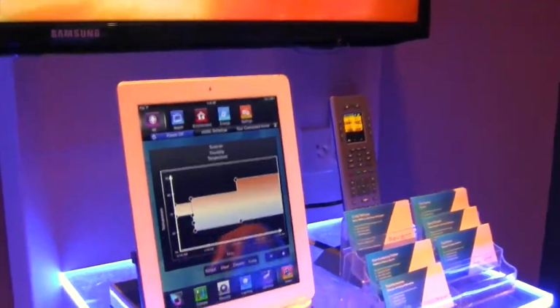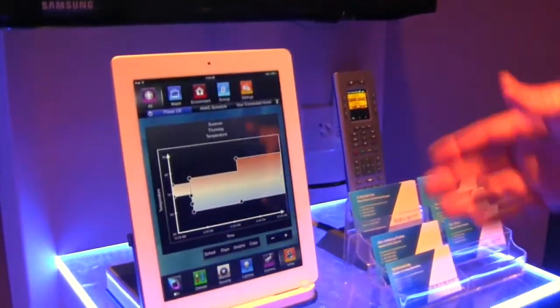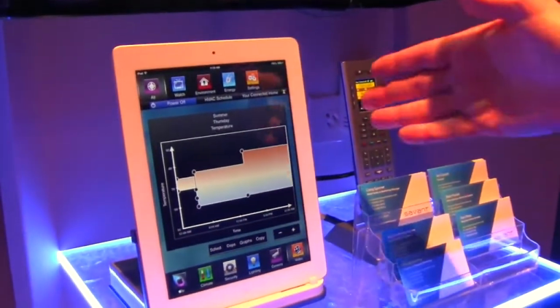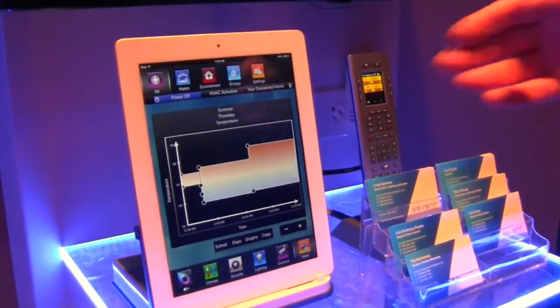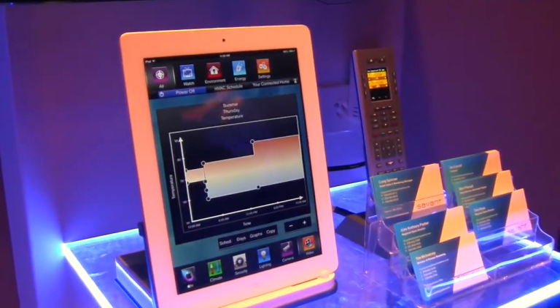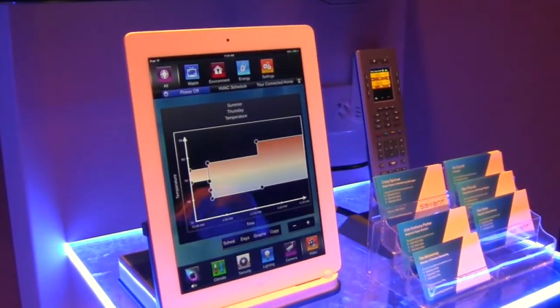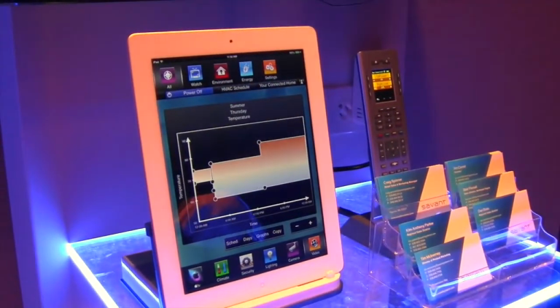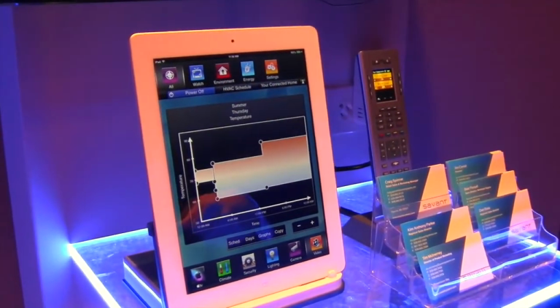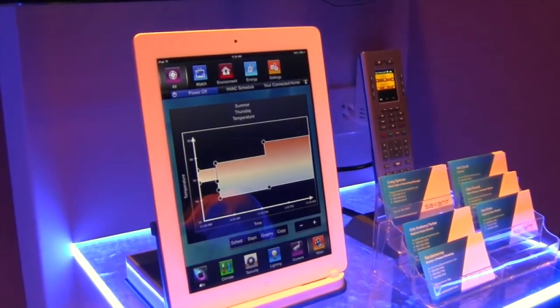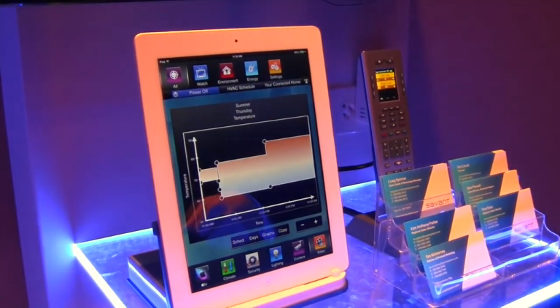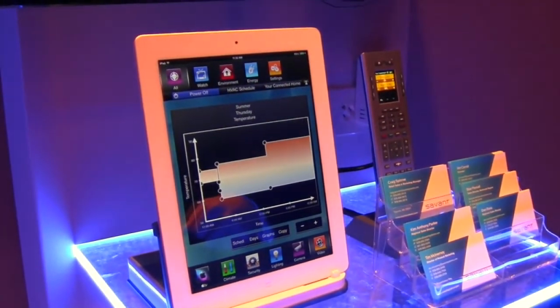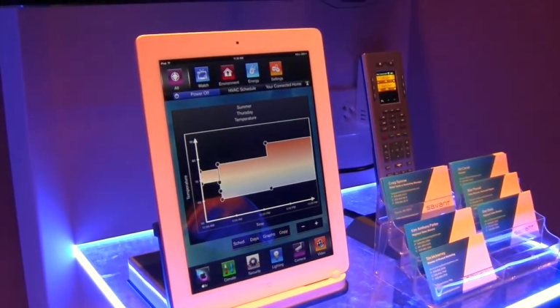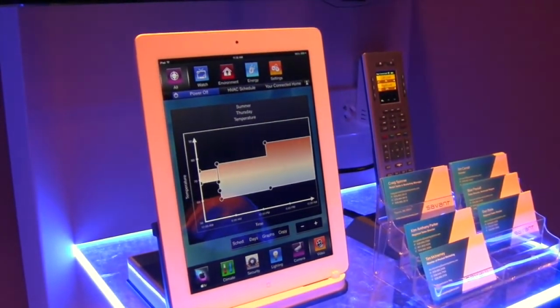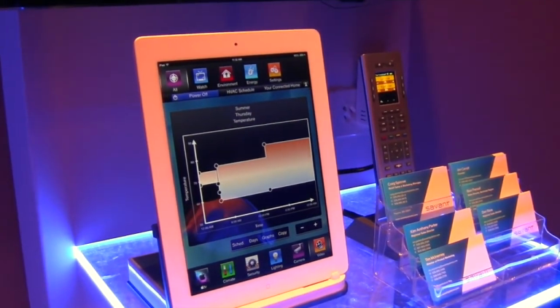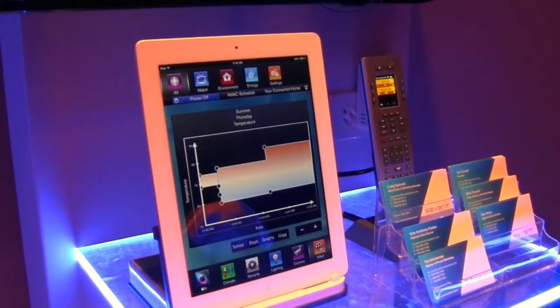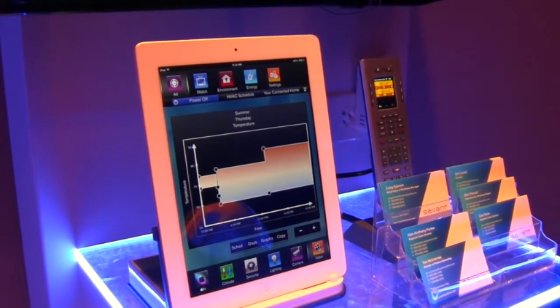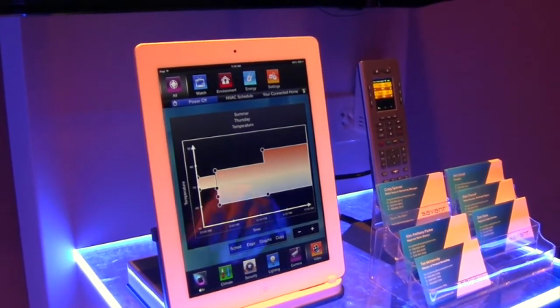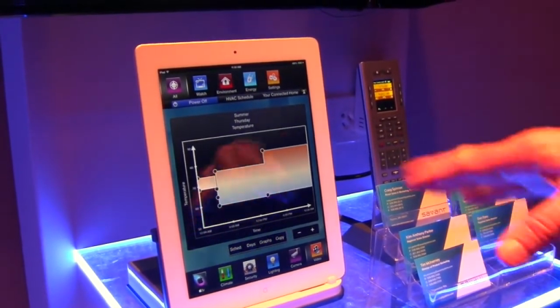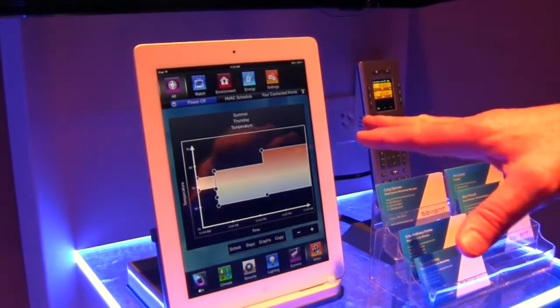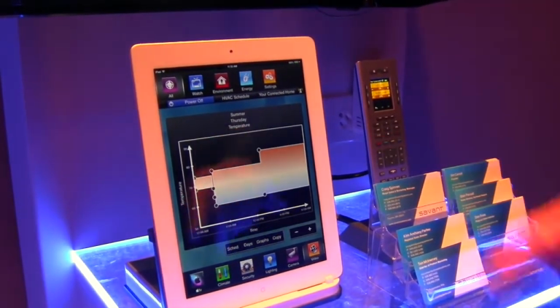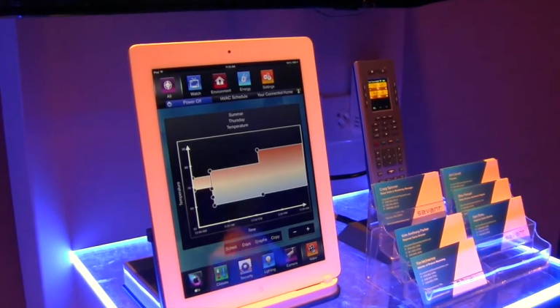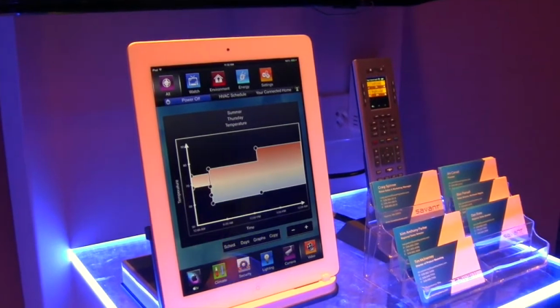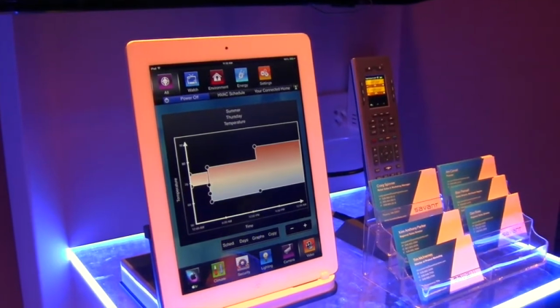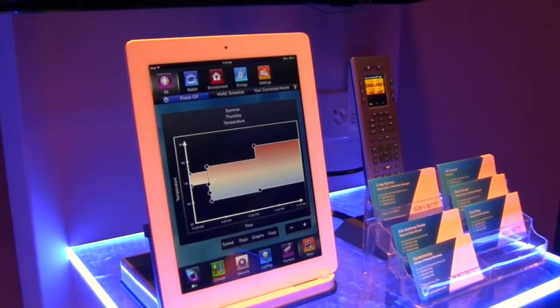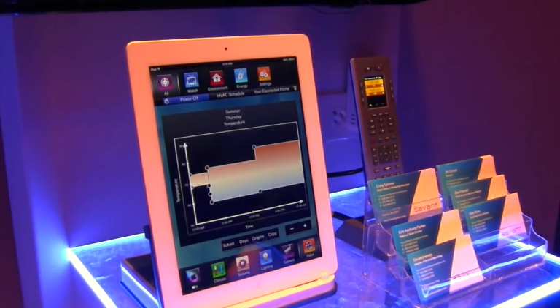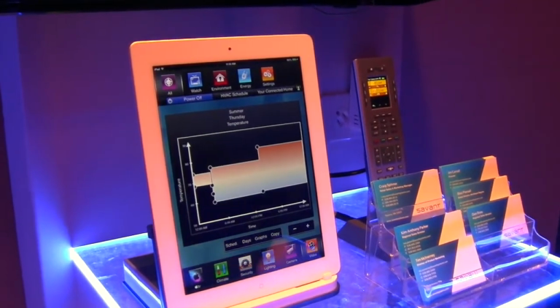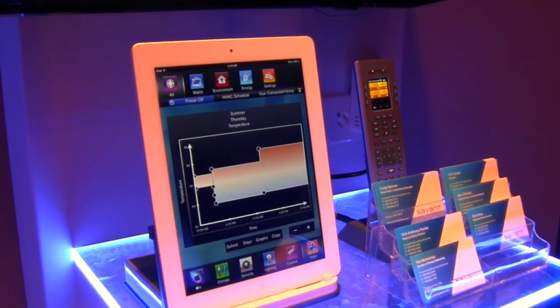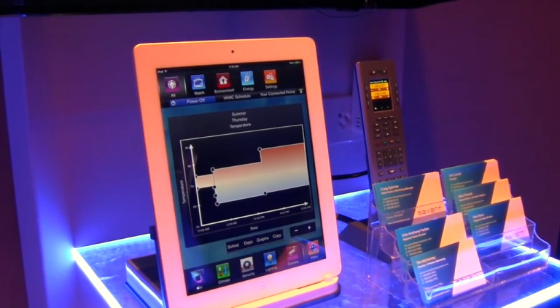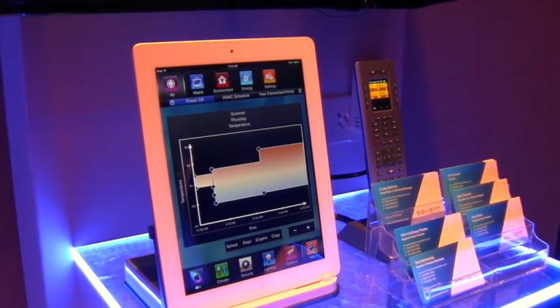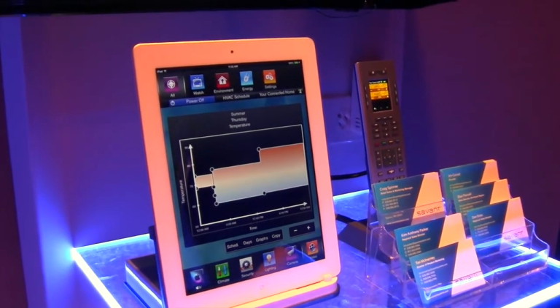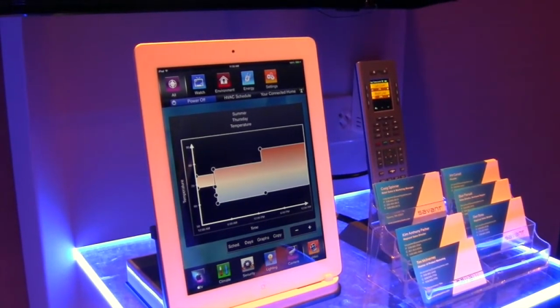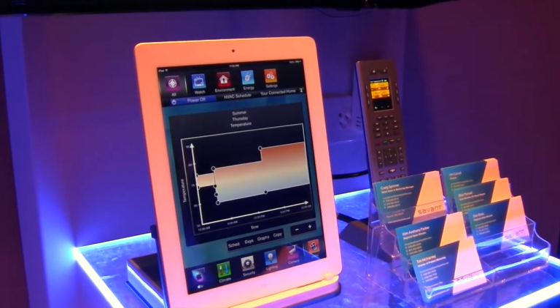Here we're looking at our iOS iPad app. Specifically, we're looking at the programmable thermostat.